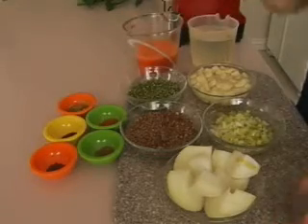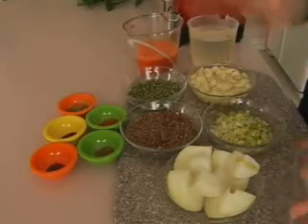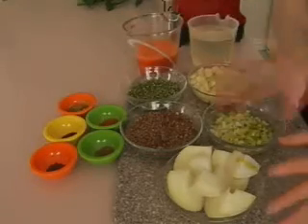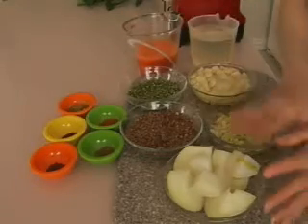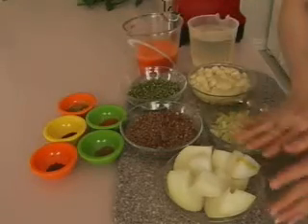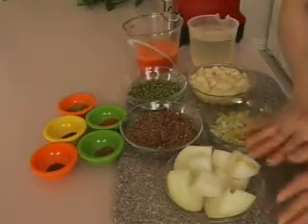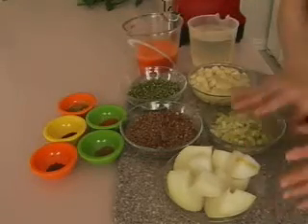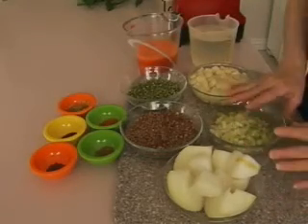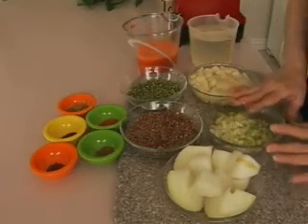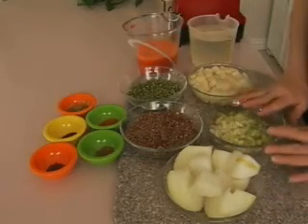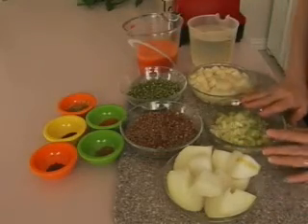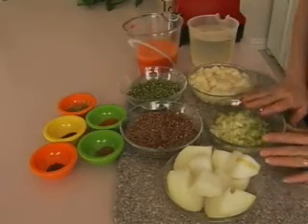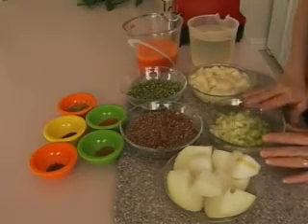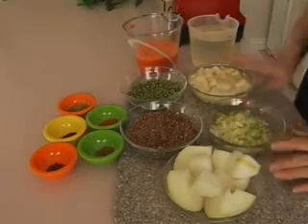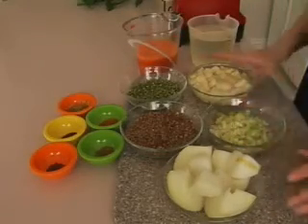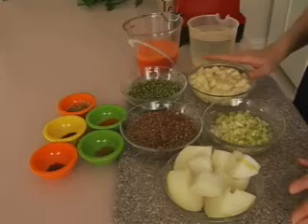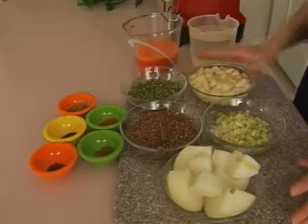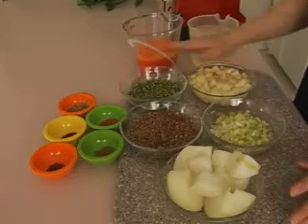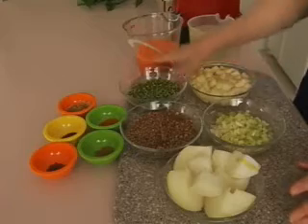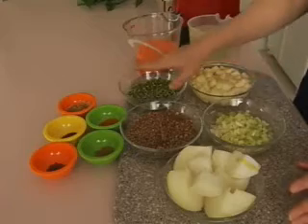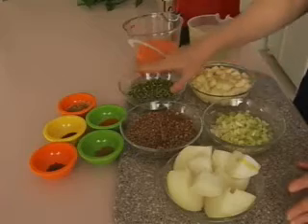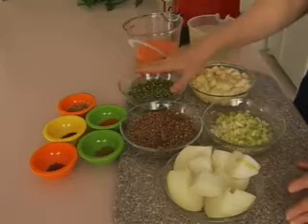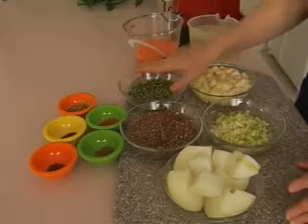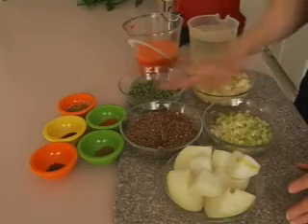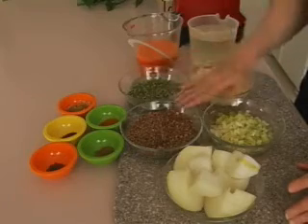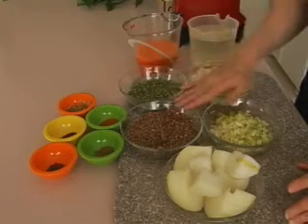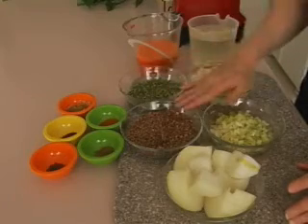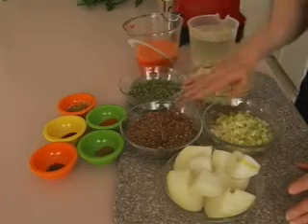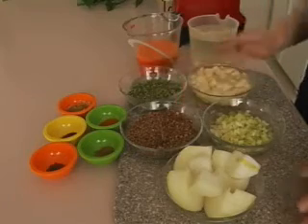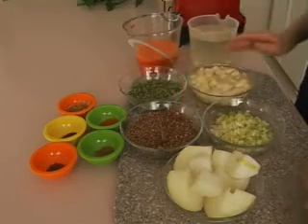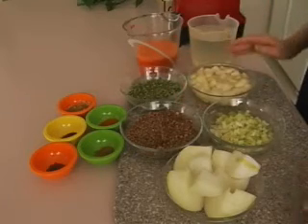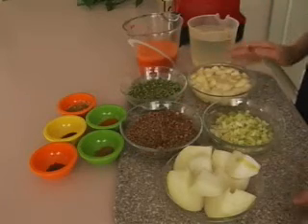Then we have some onion, some celery, potatoes, split peas, and lentils.